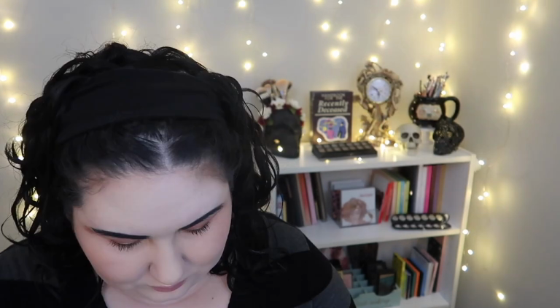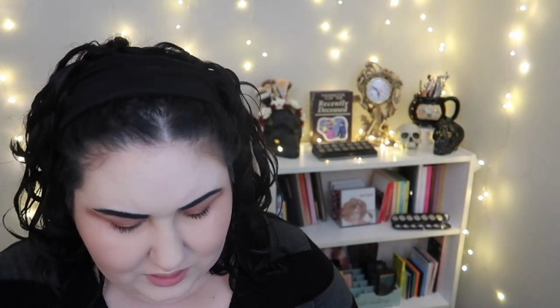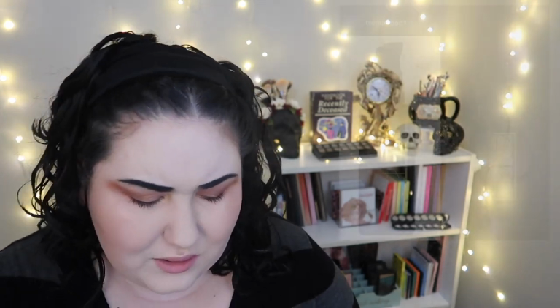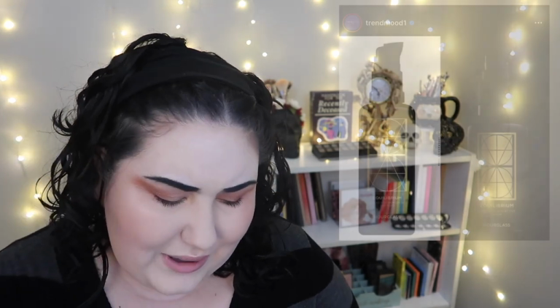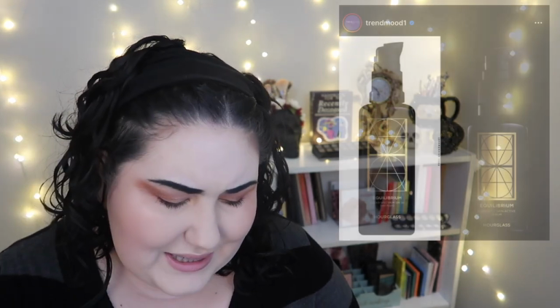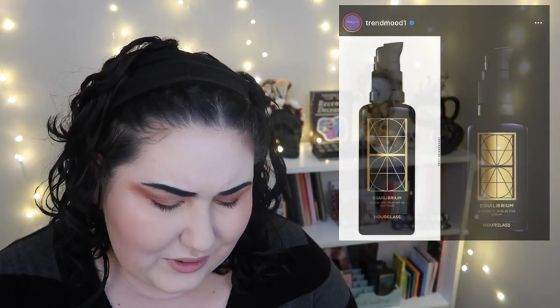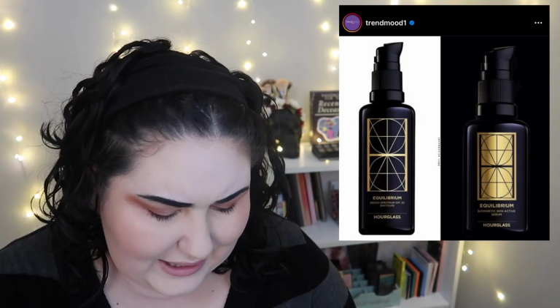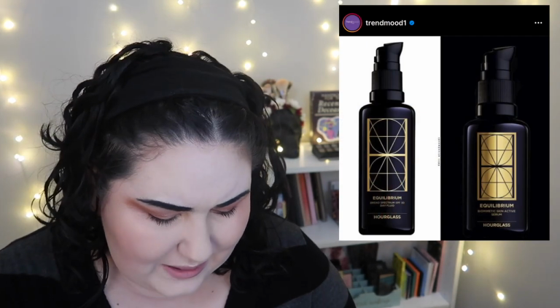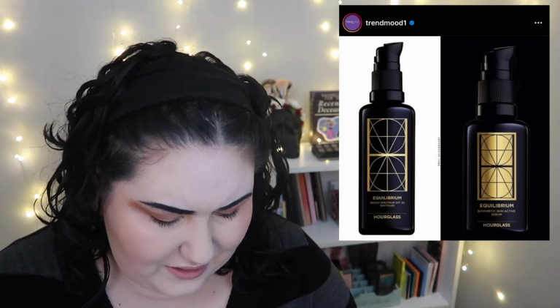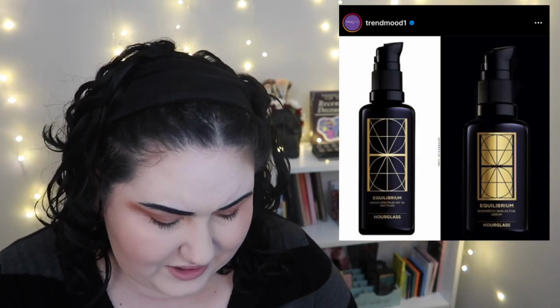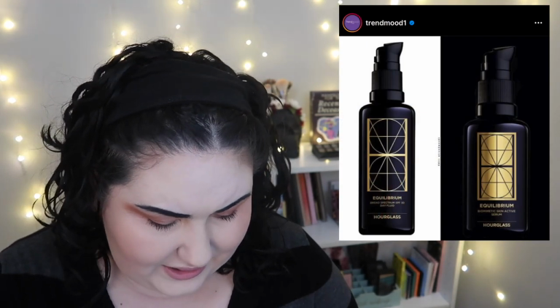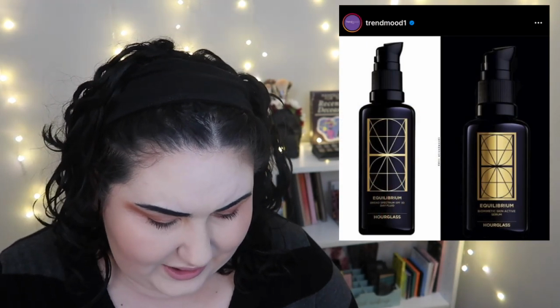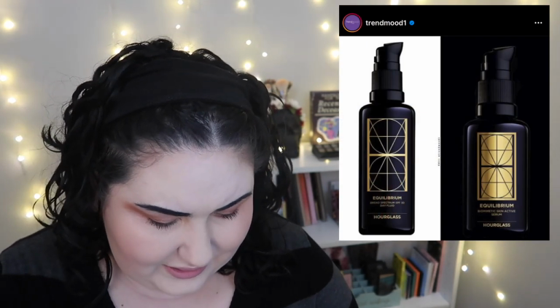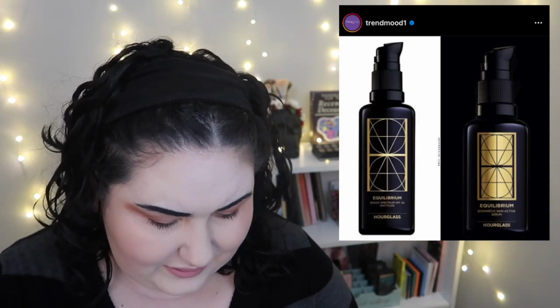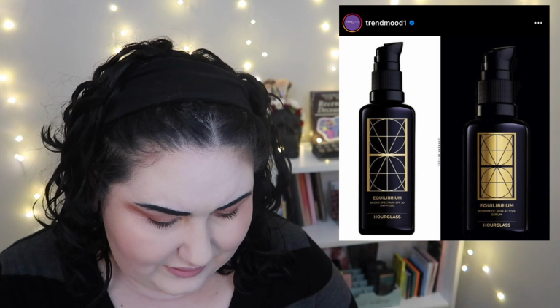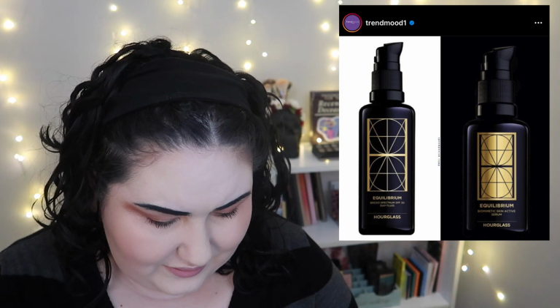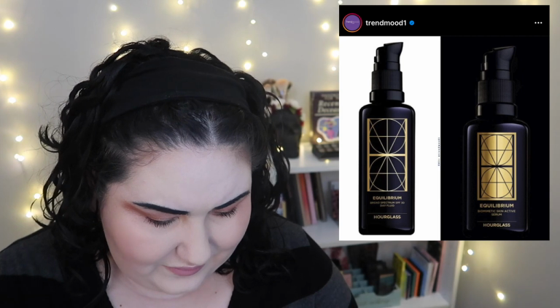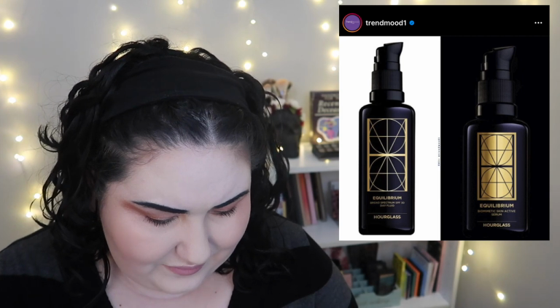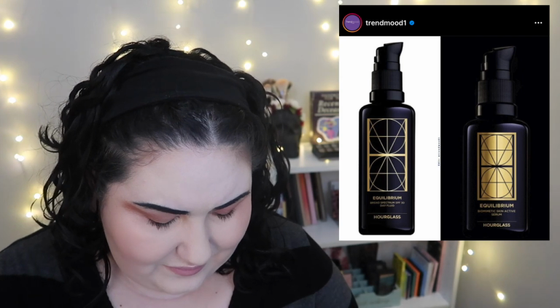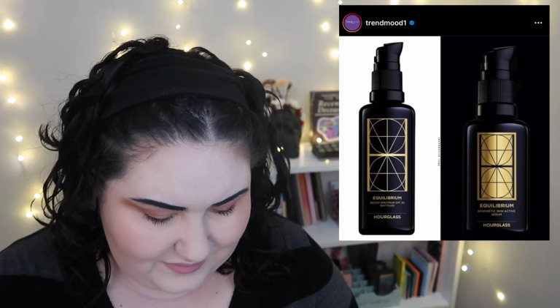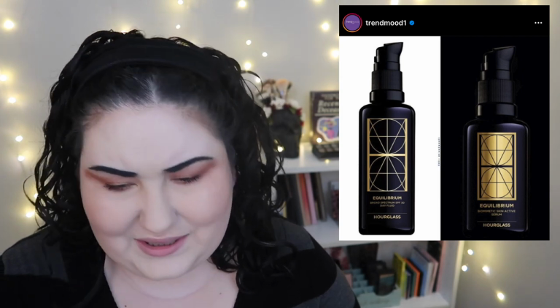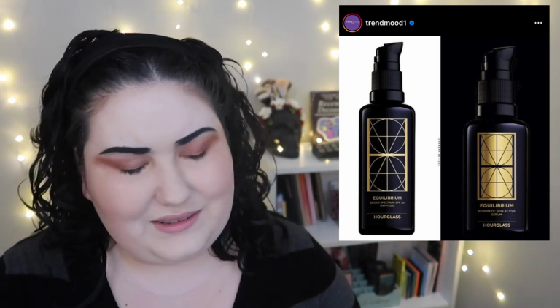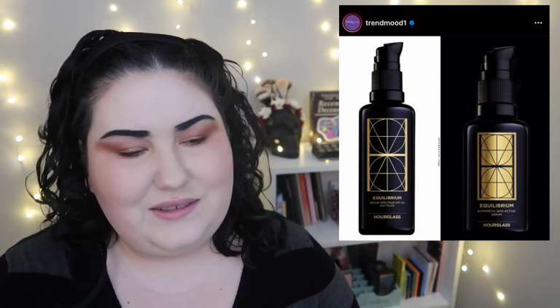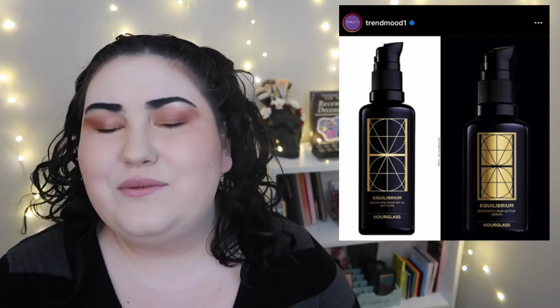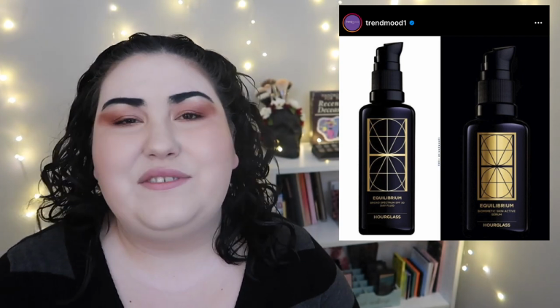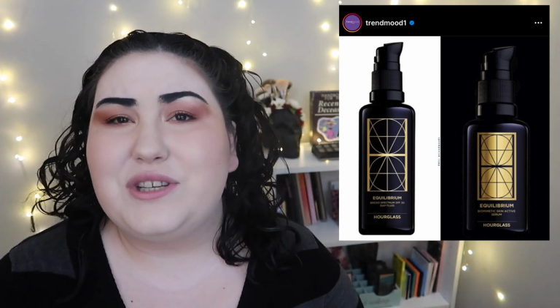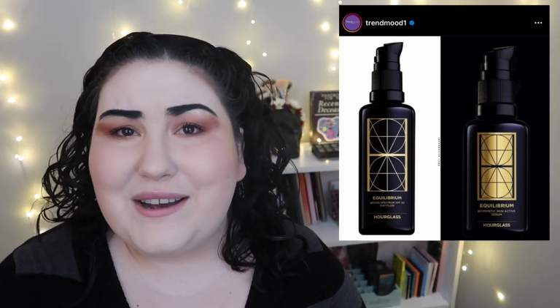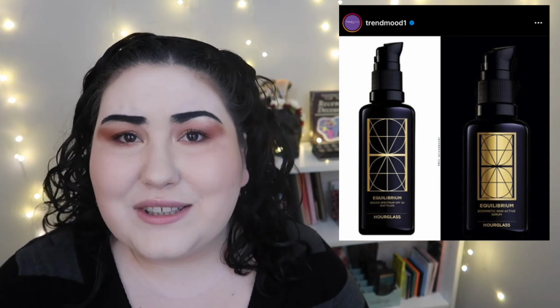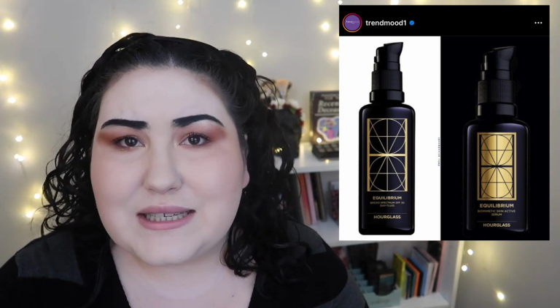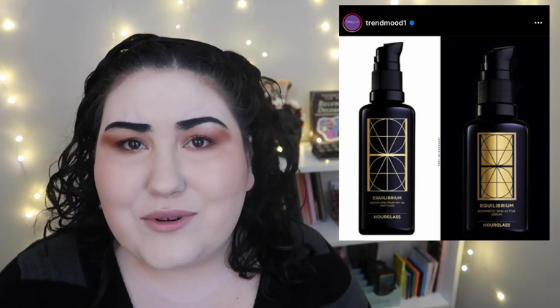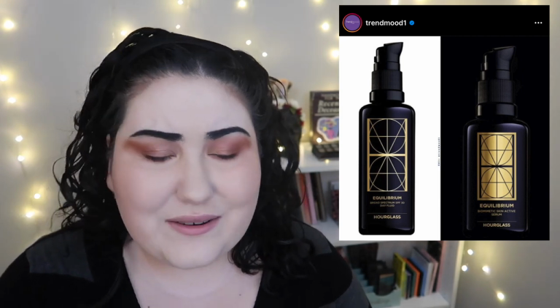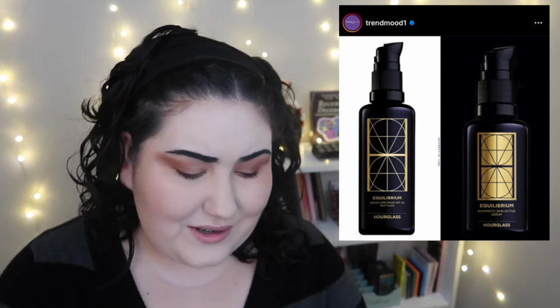Okay, why is Hourglass coming out with skincare? Who gives a damn about Hourglass anymore anyway.